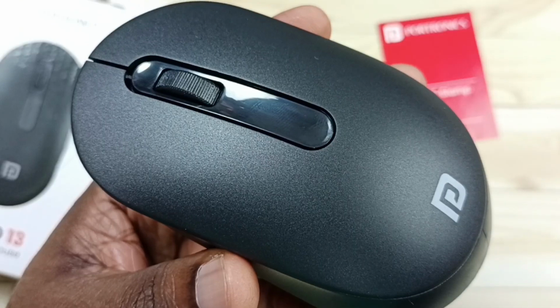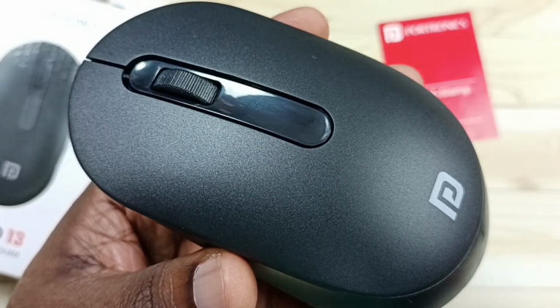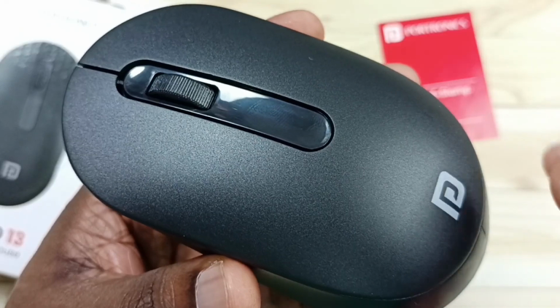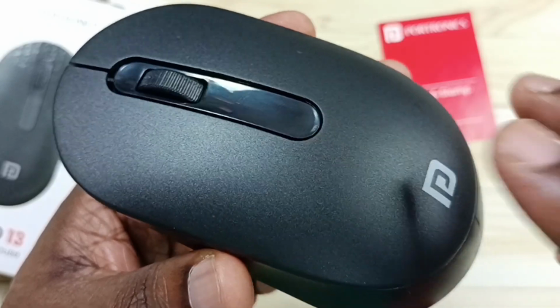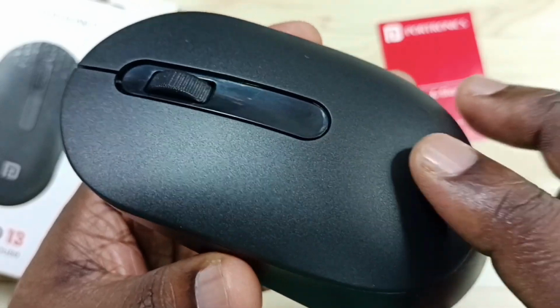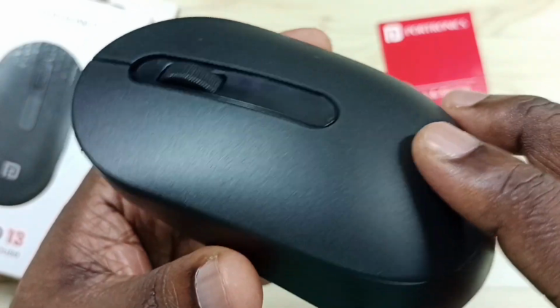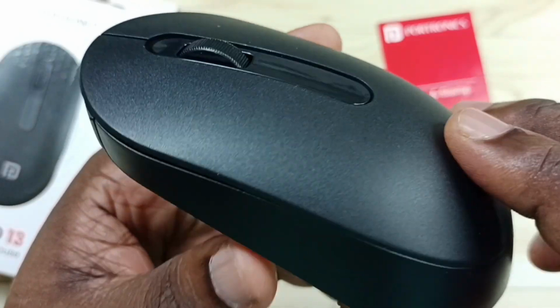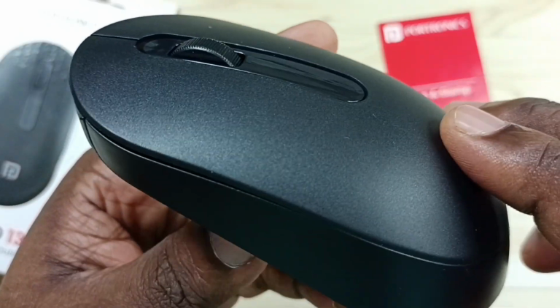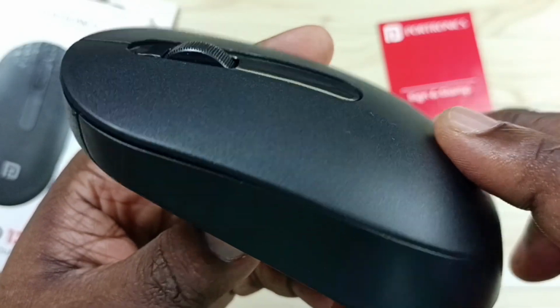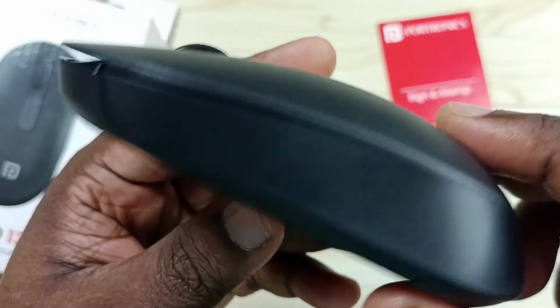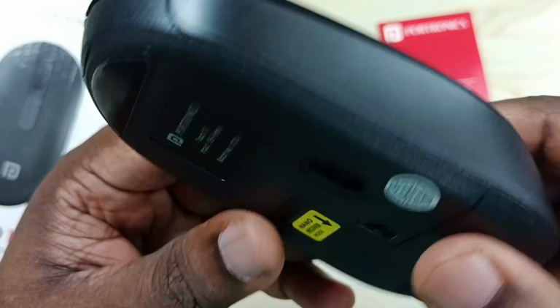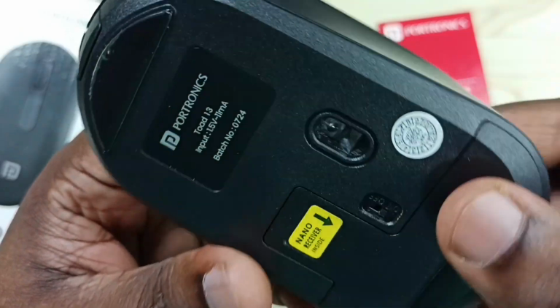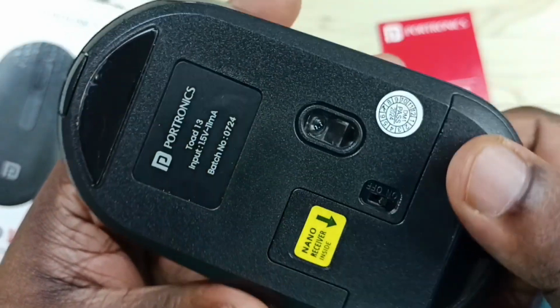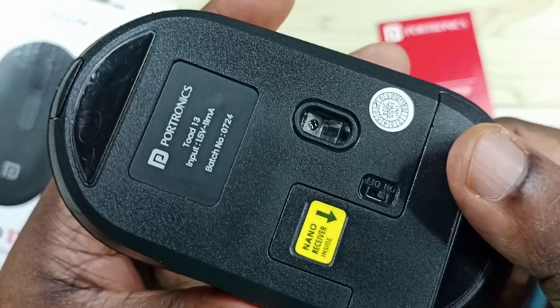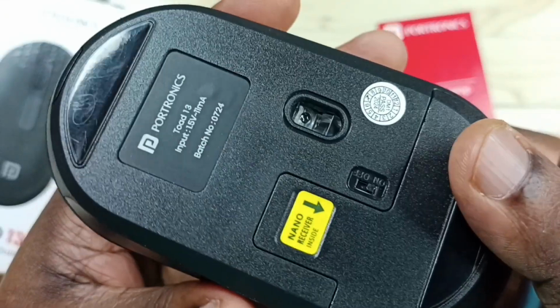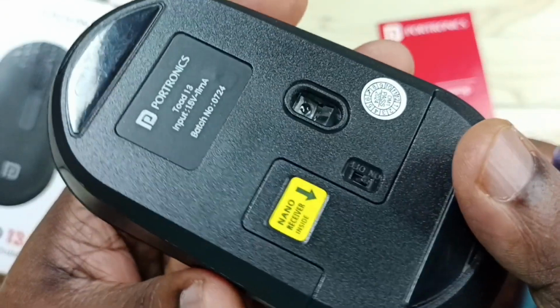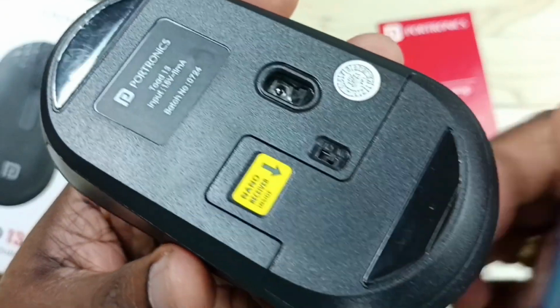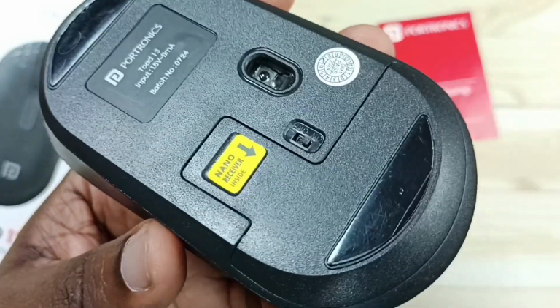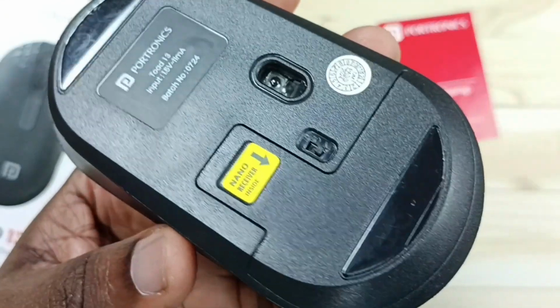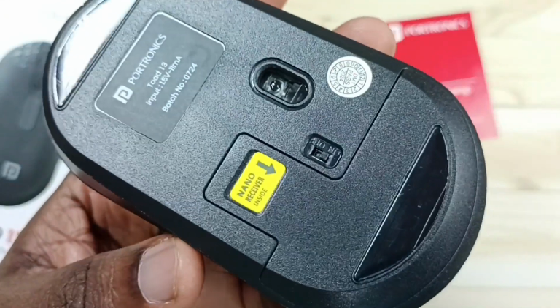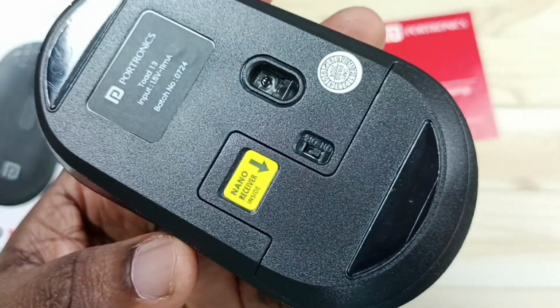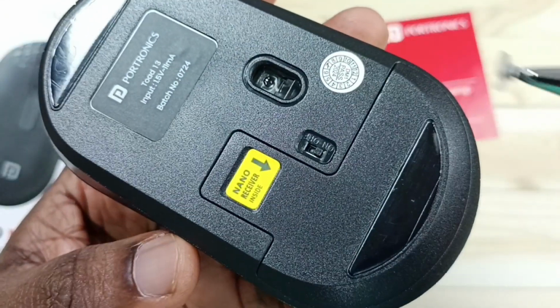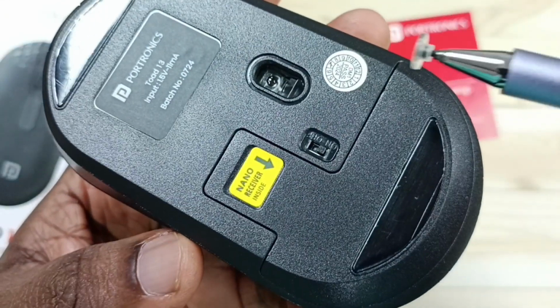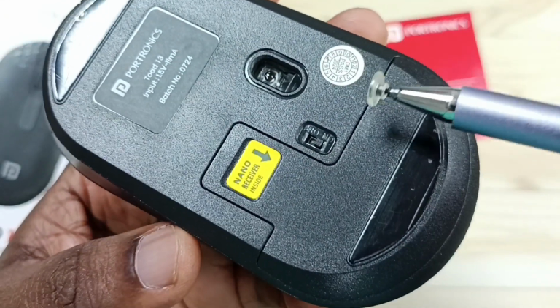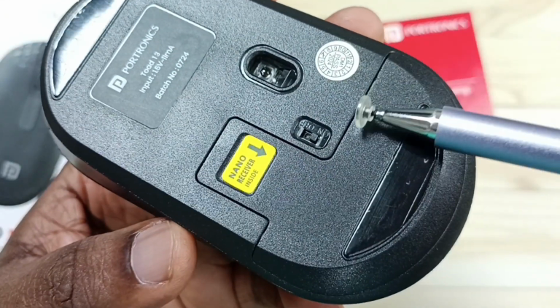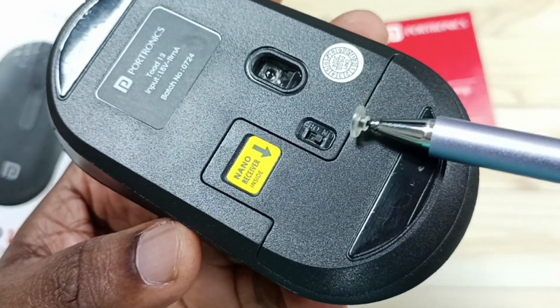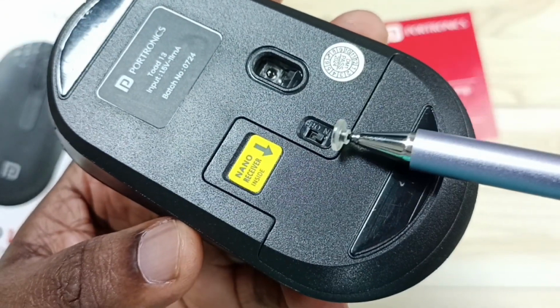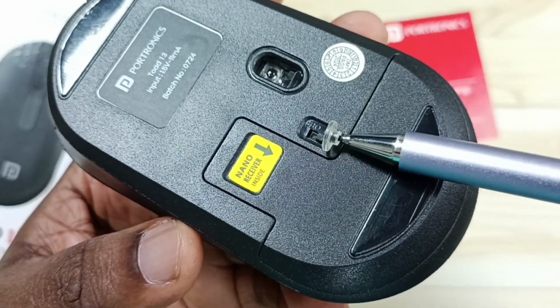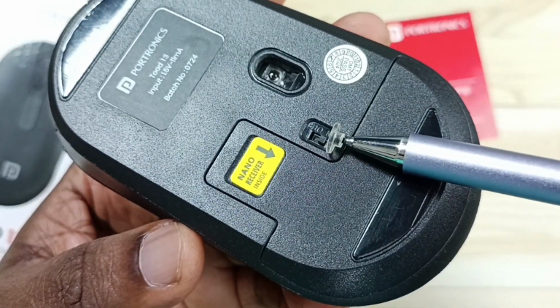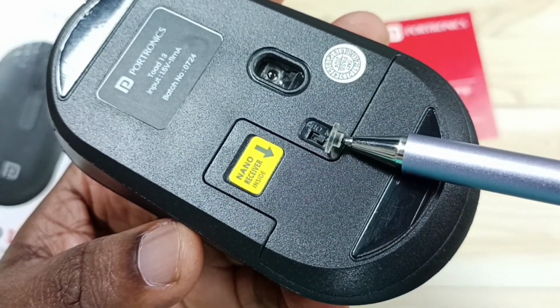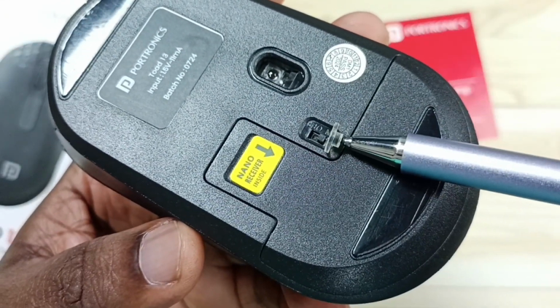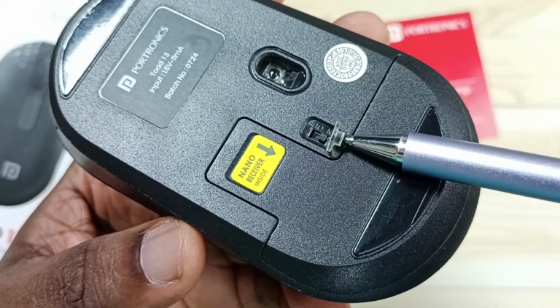Let me go to the back side of this mouse. Here on the back side you can see the on/off button.